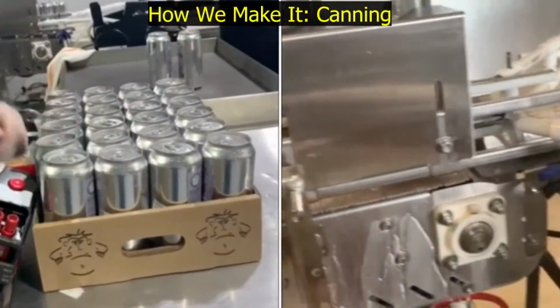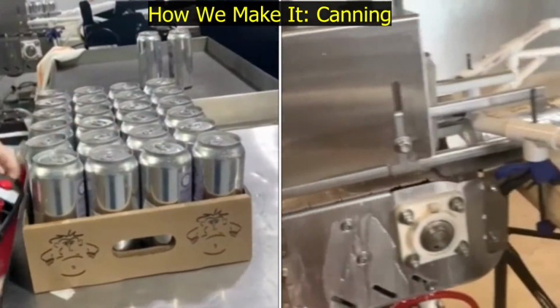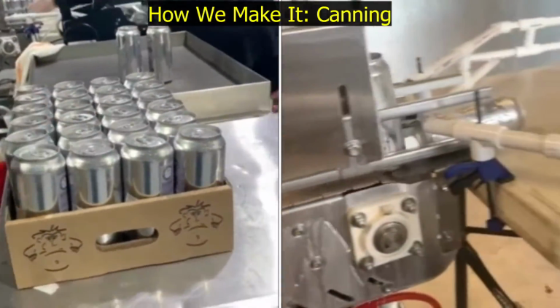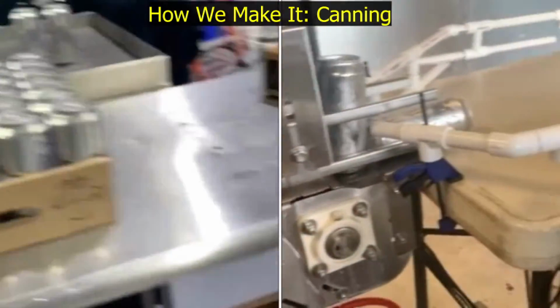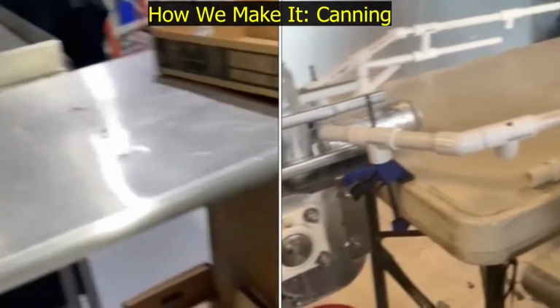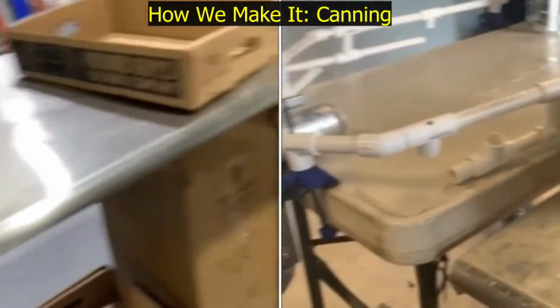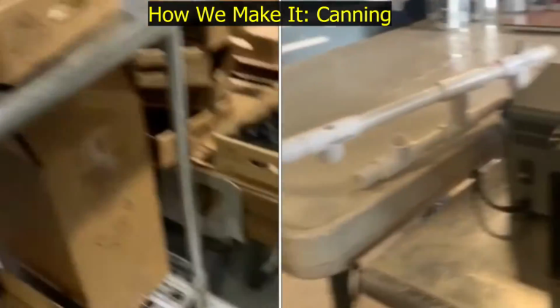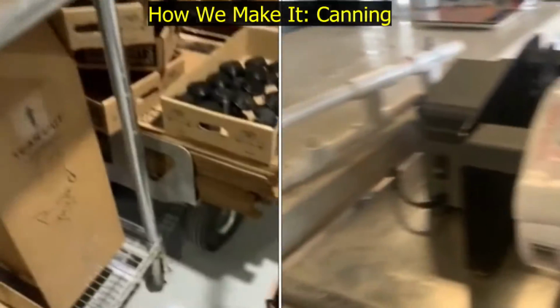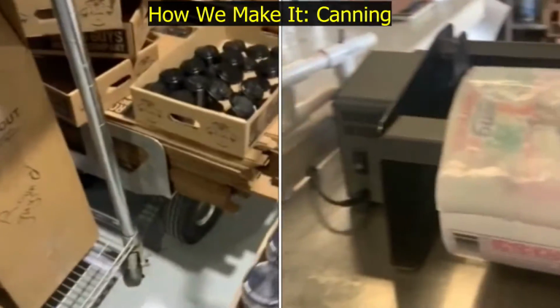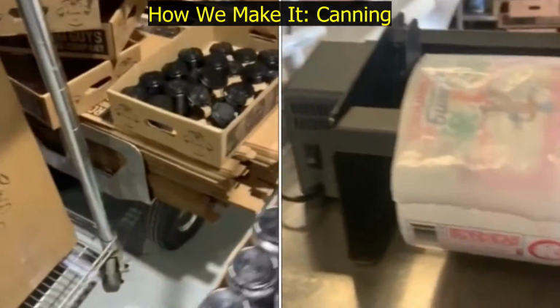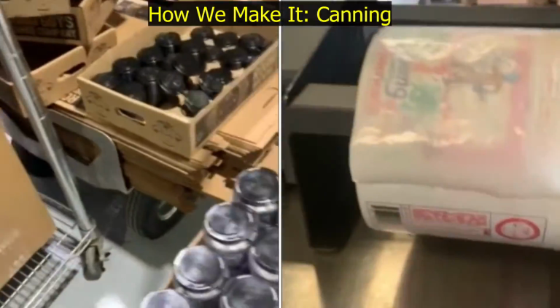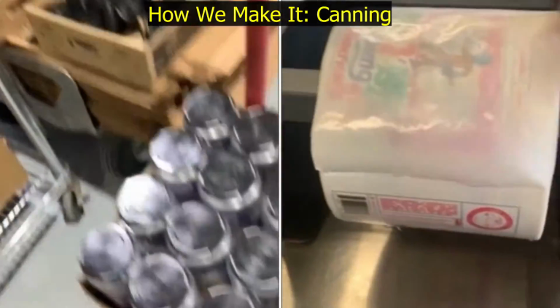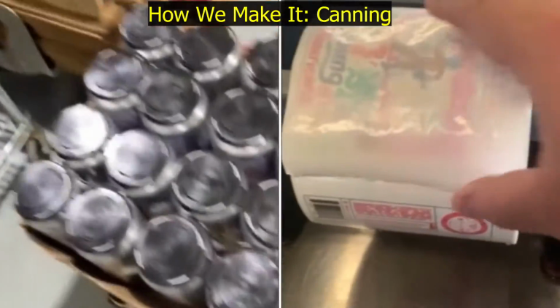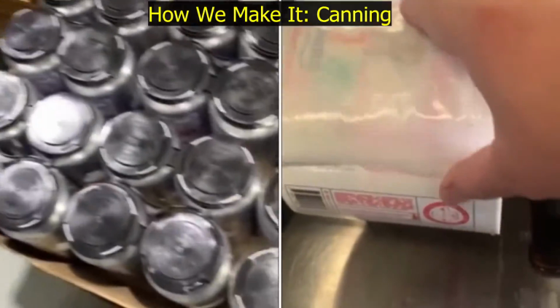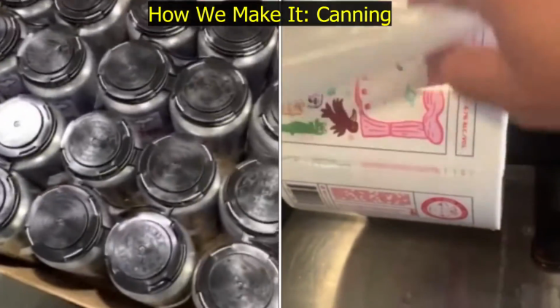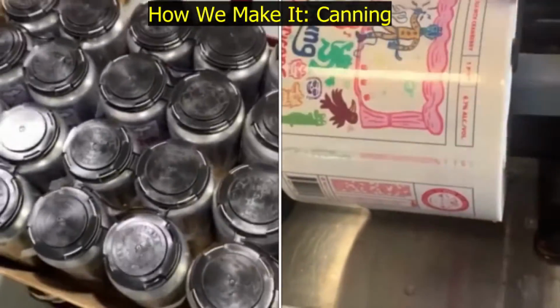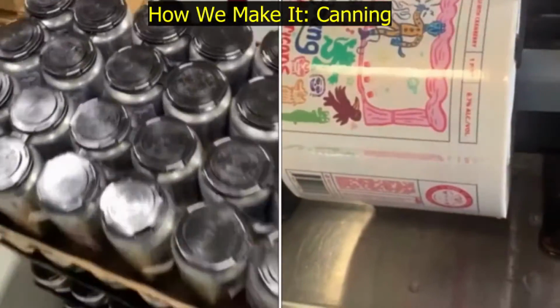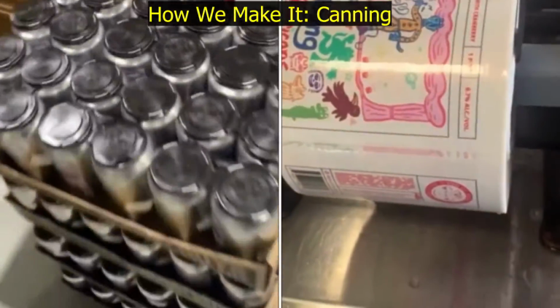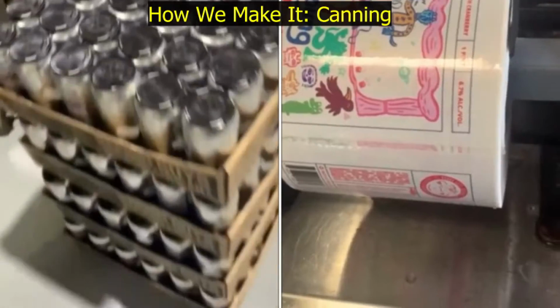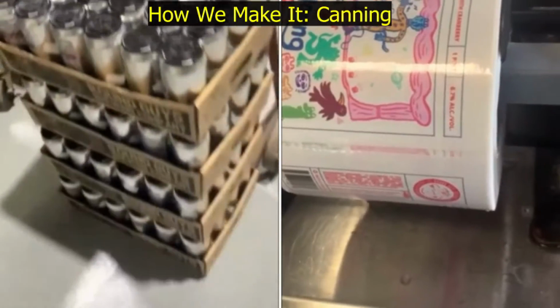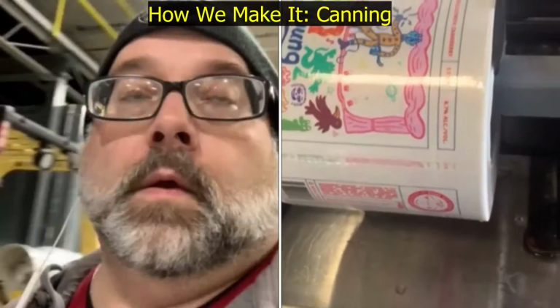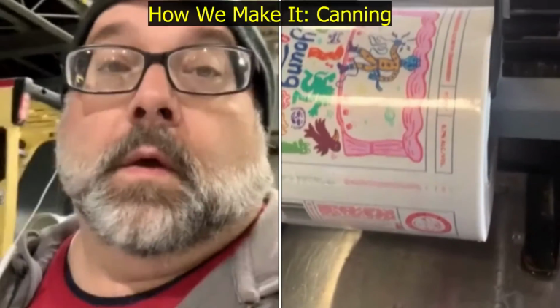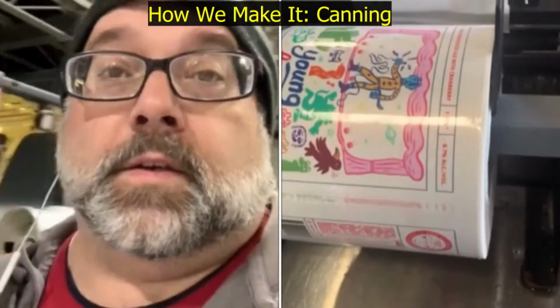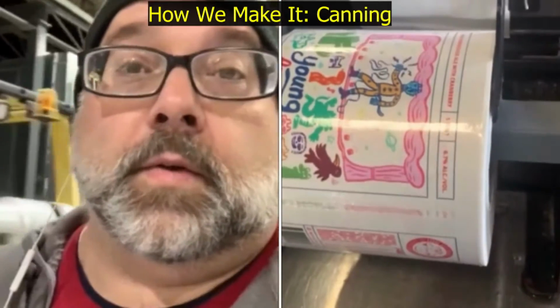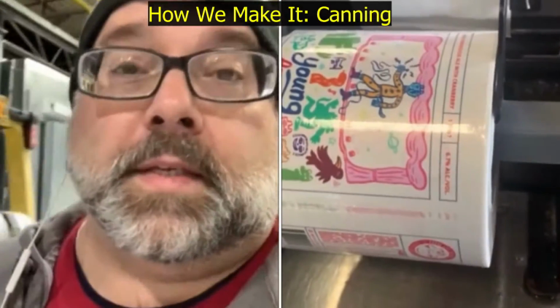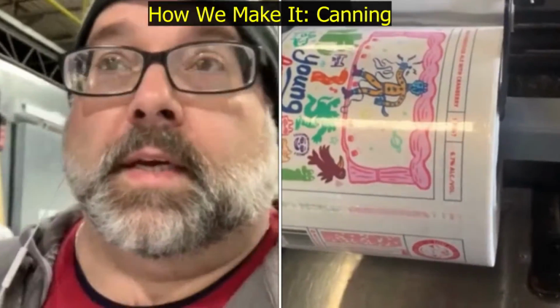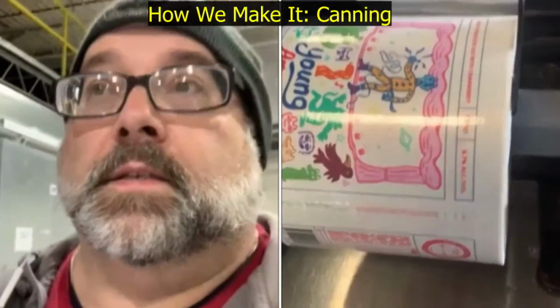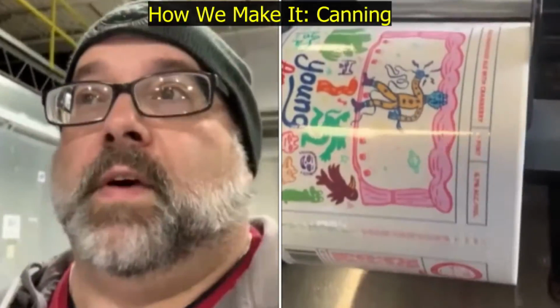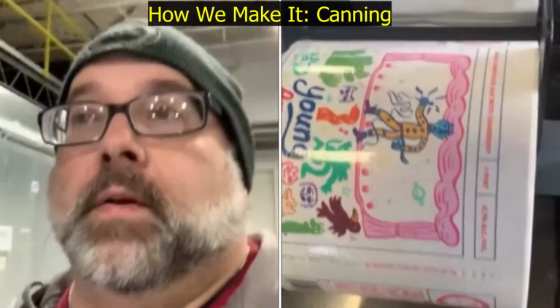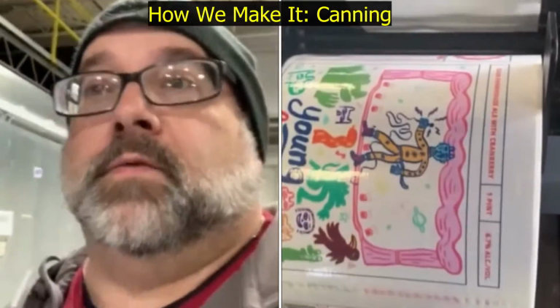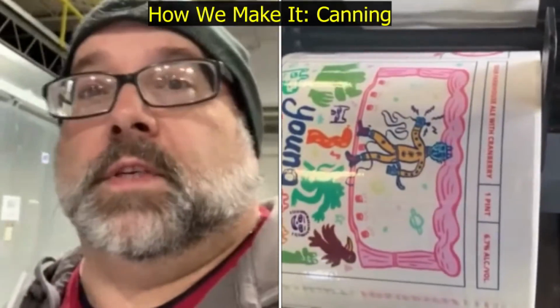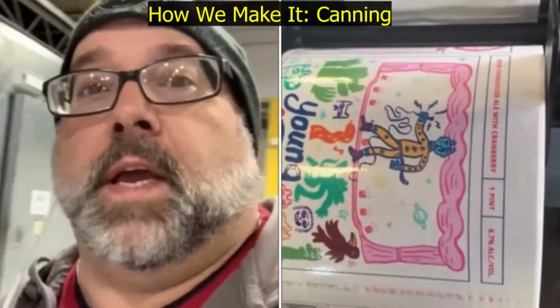And then we get four-pack holders — there are some right there. So that's the essence of how it is for us to can.